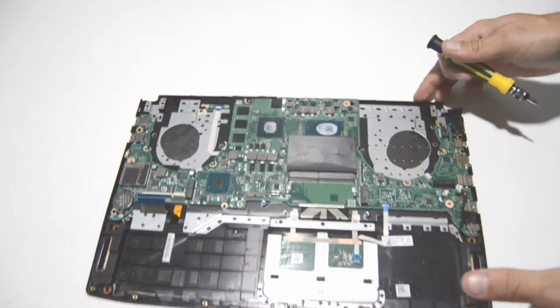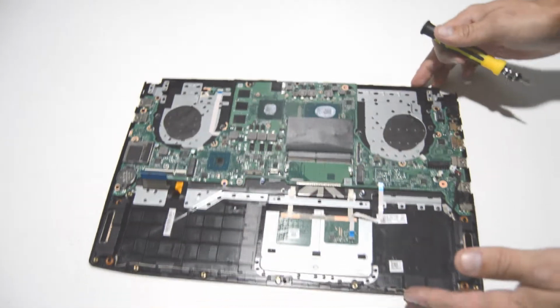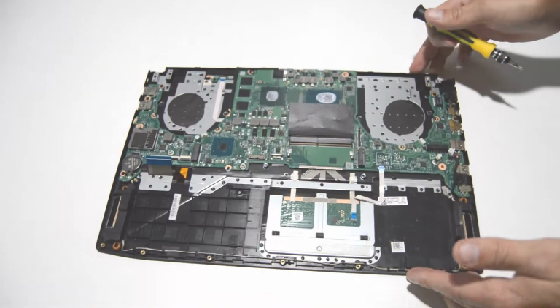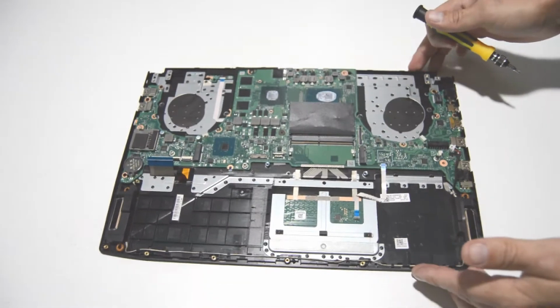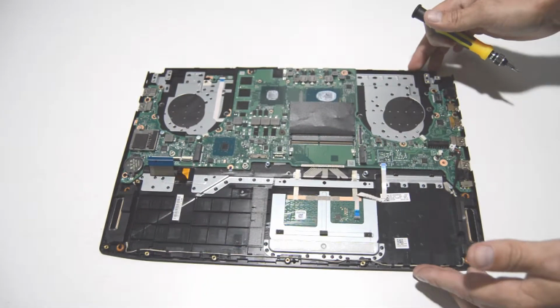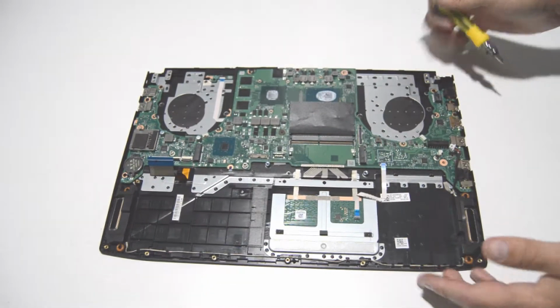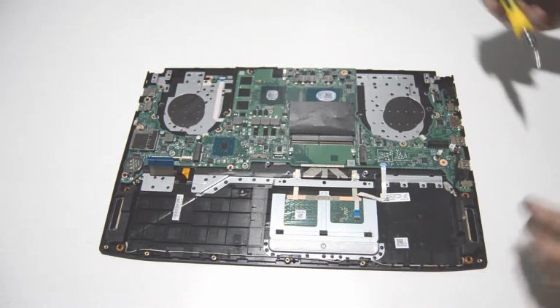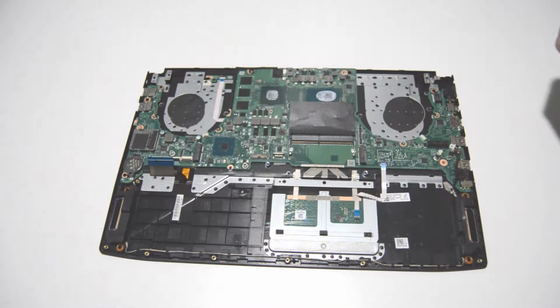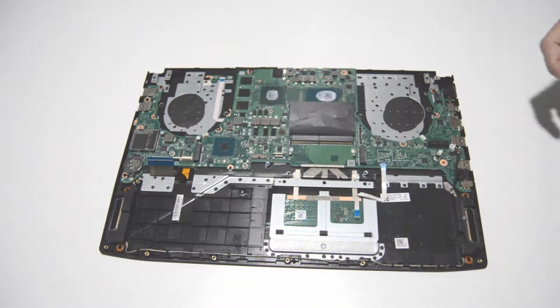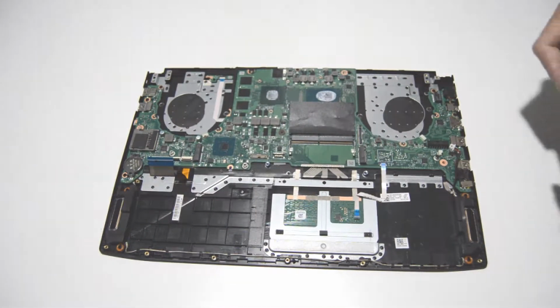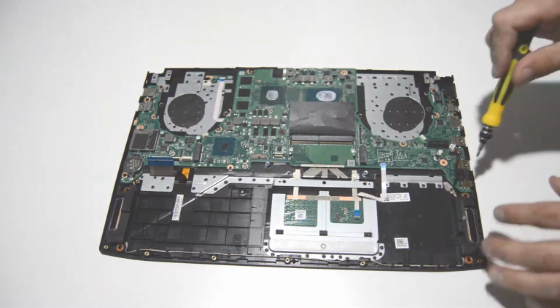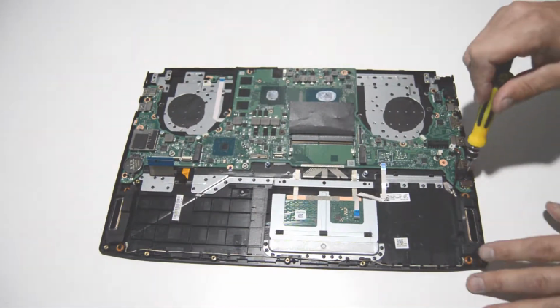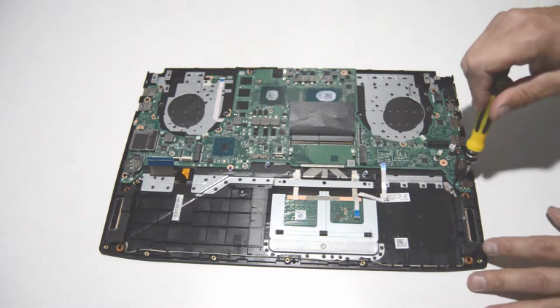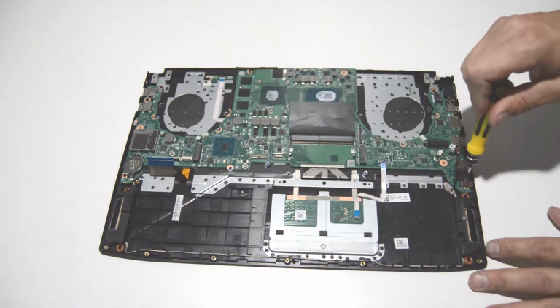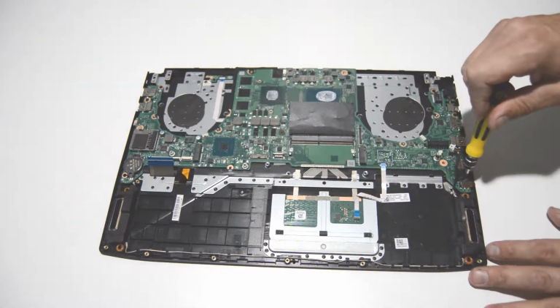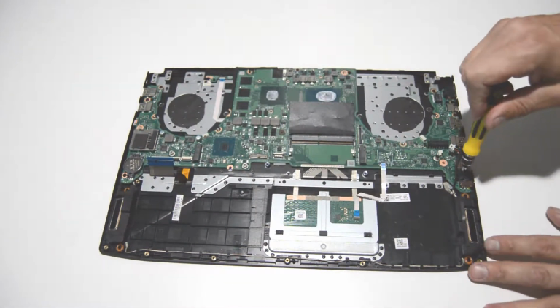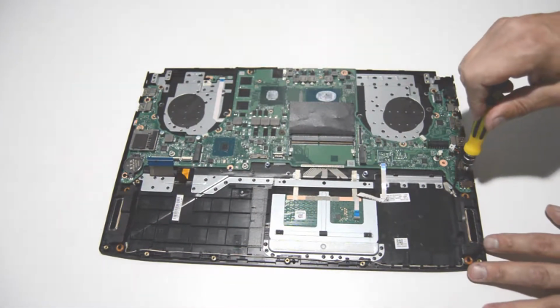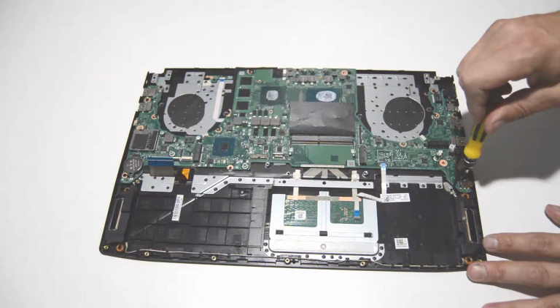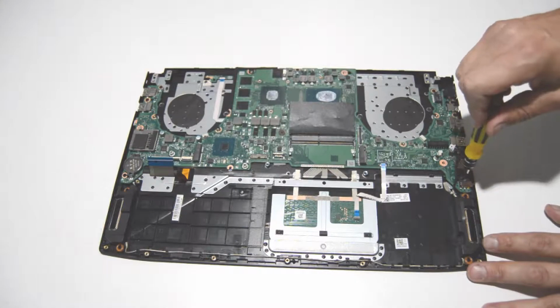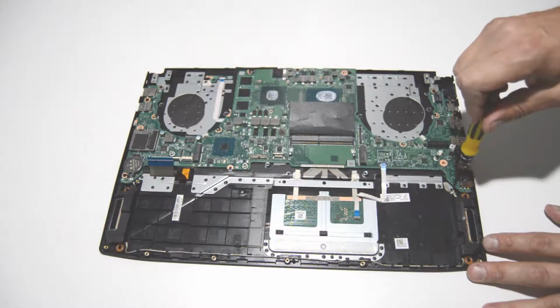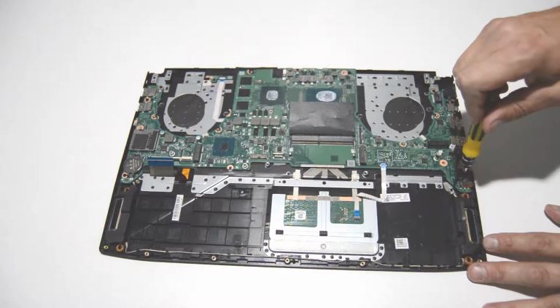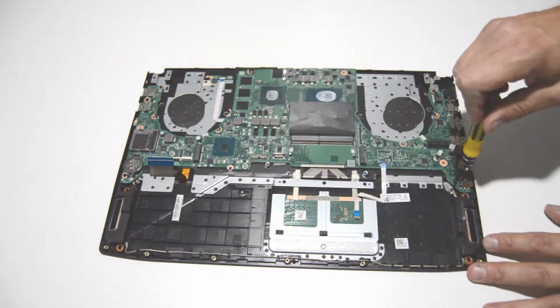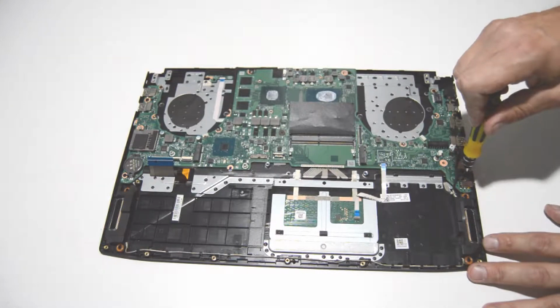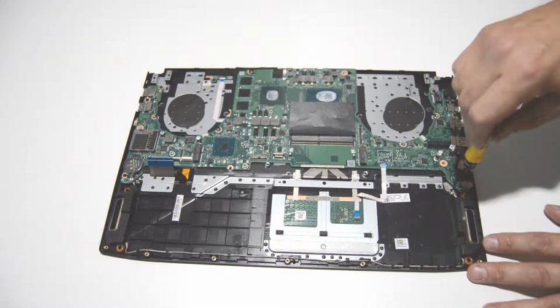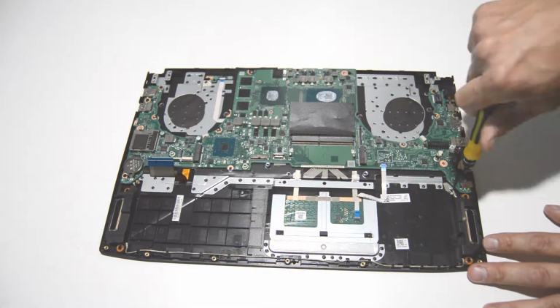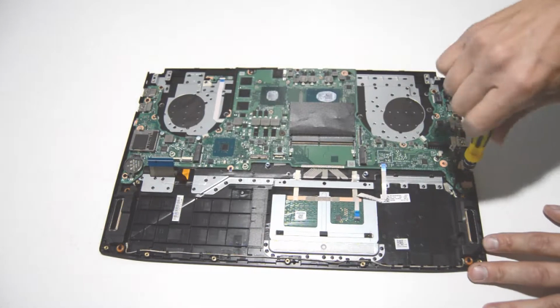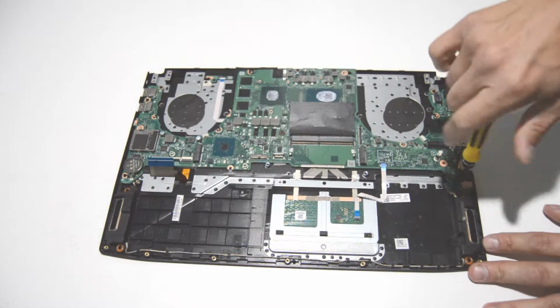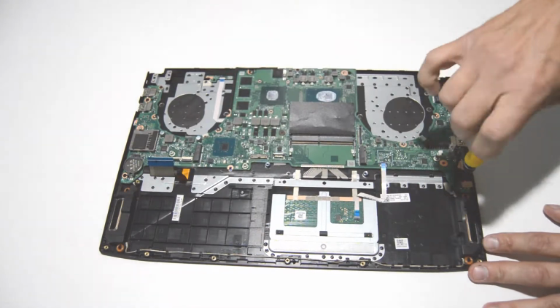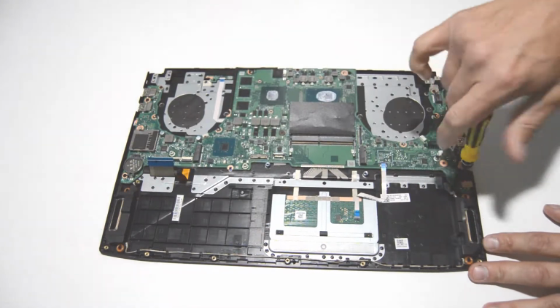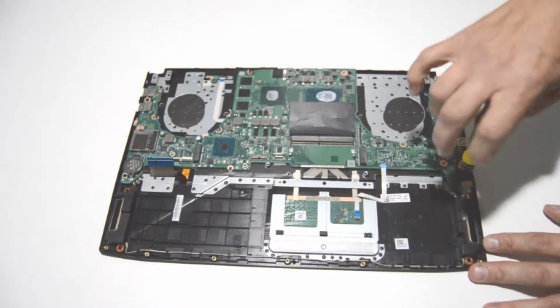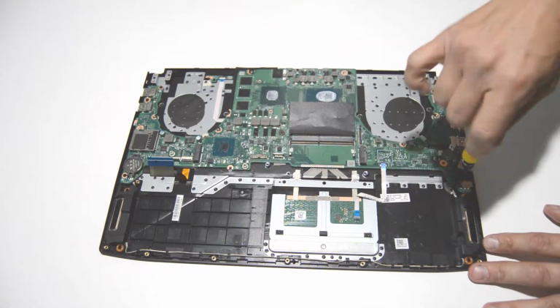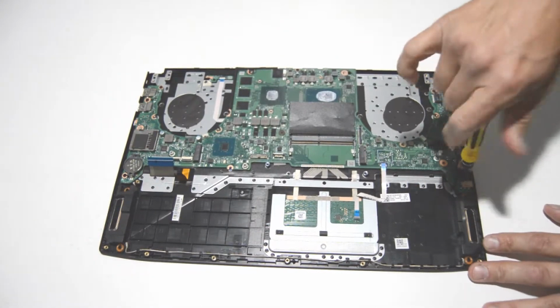Once we have those disconnected, we can start removing these screws.